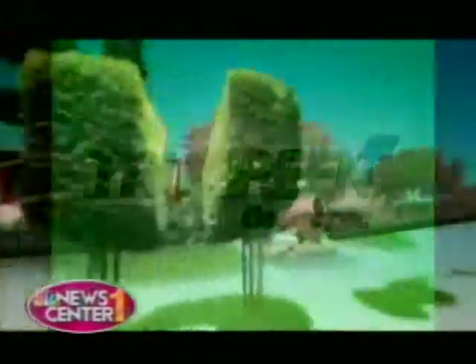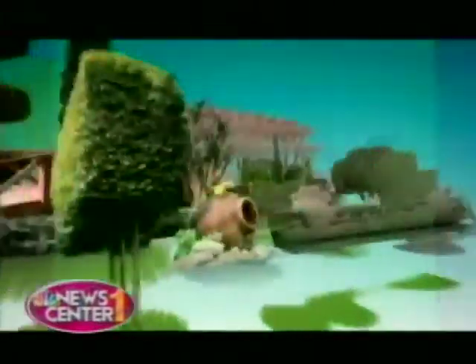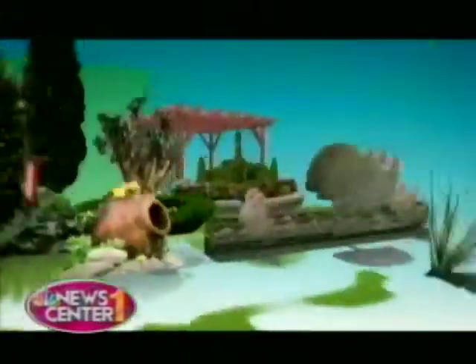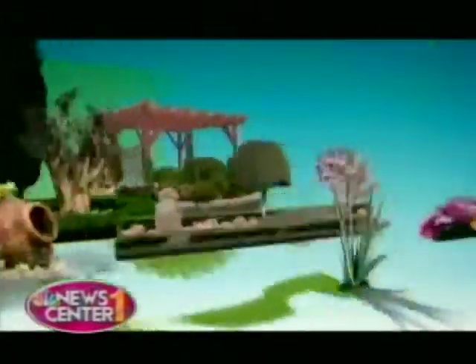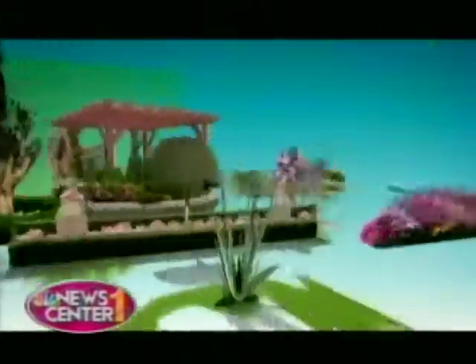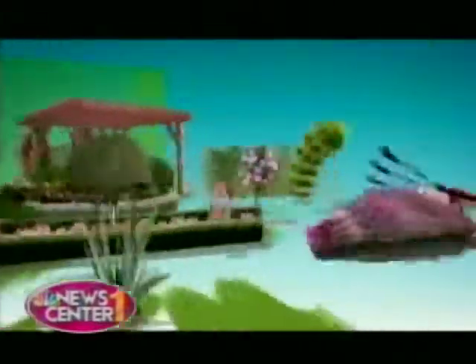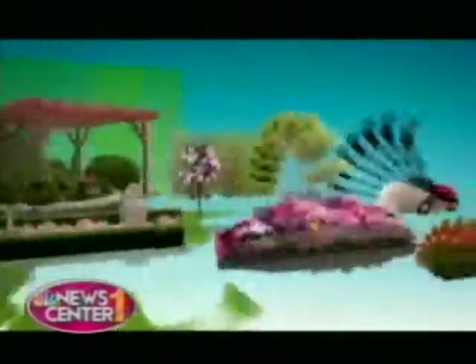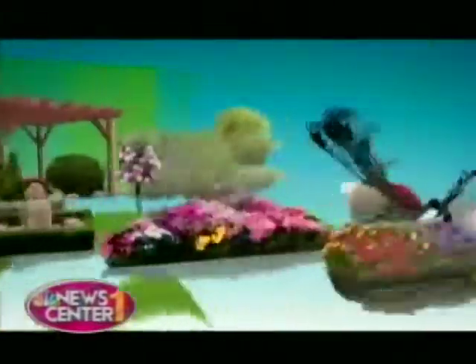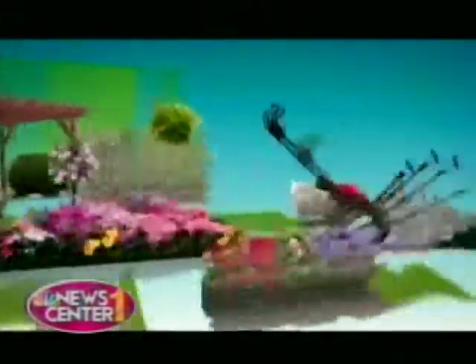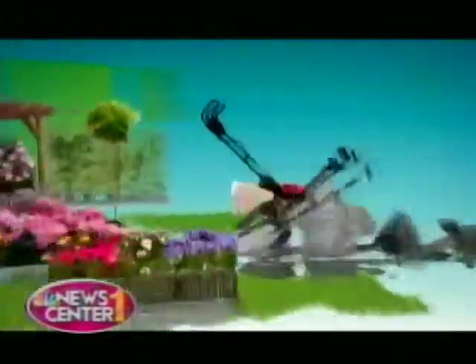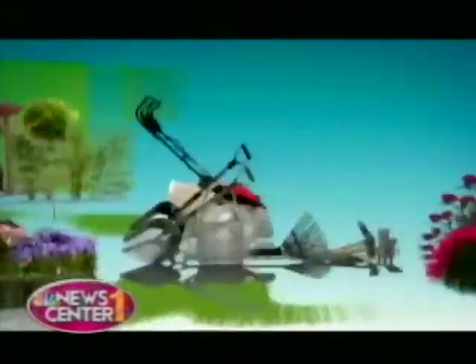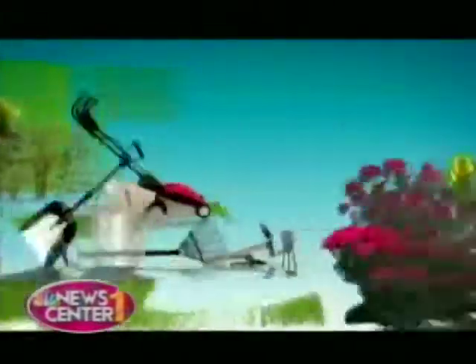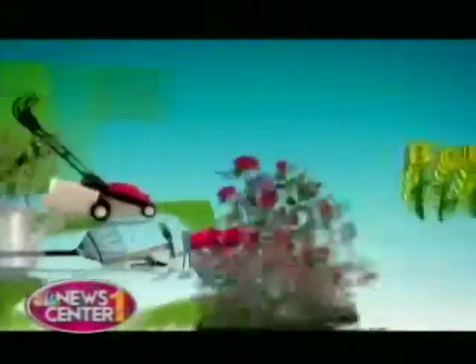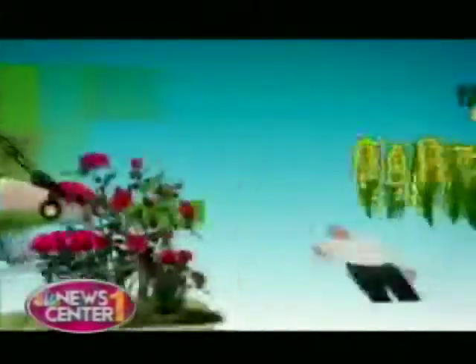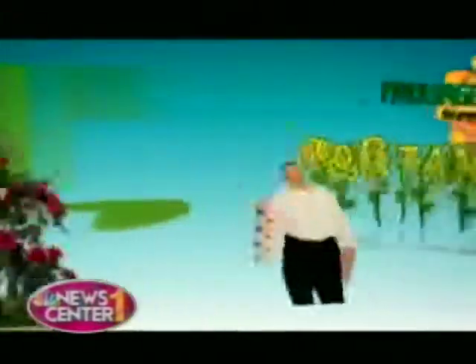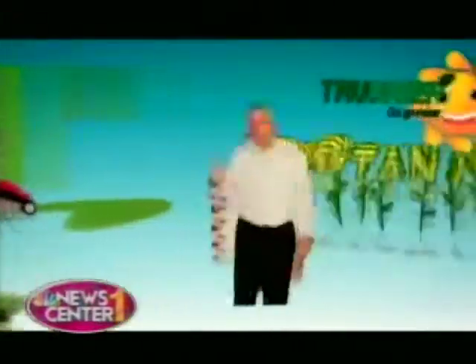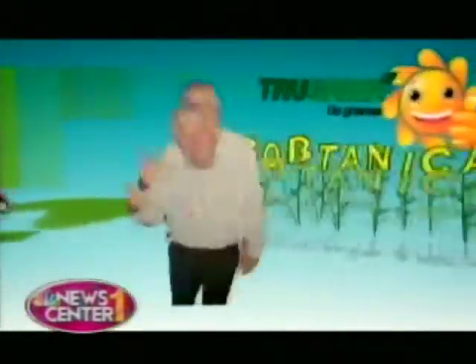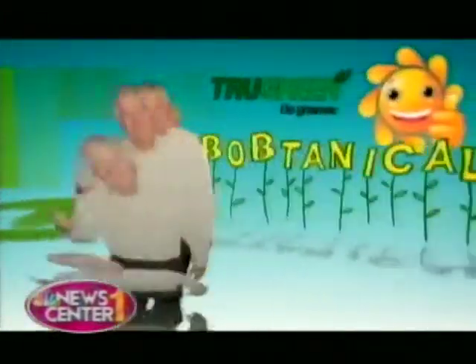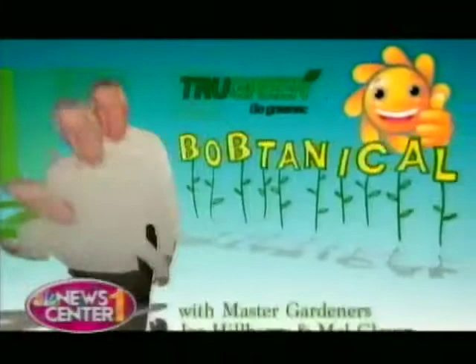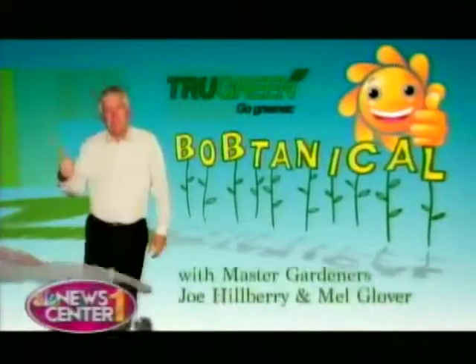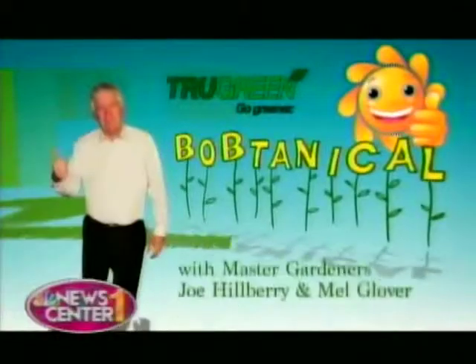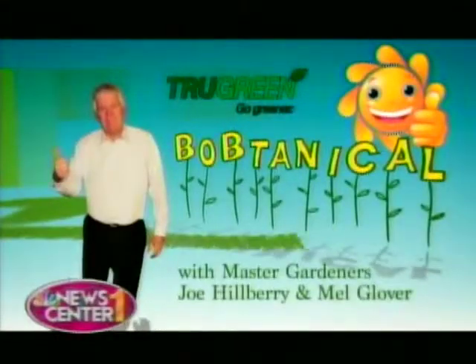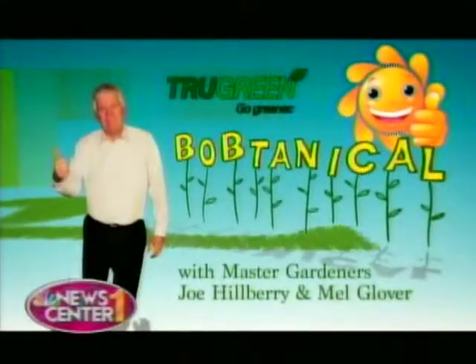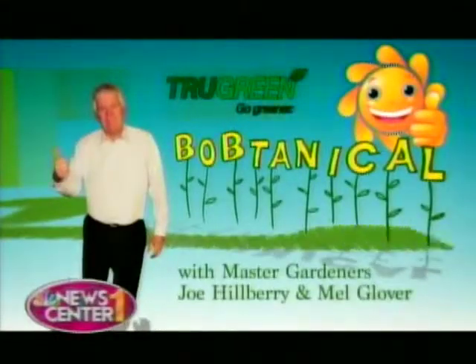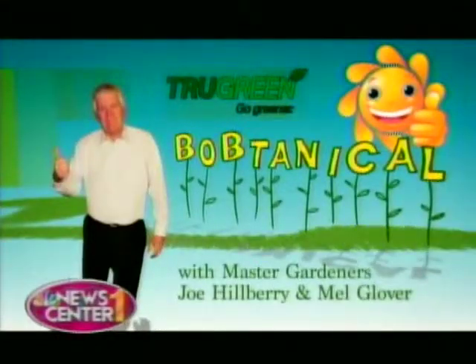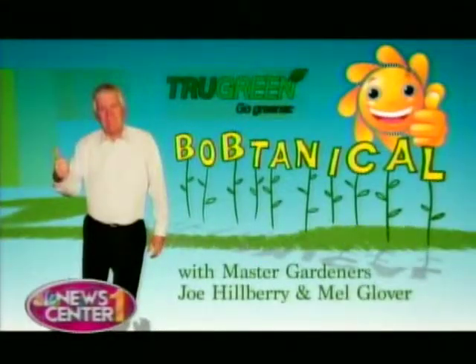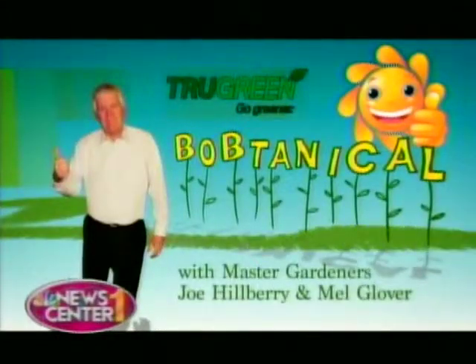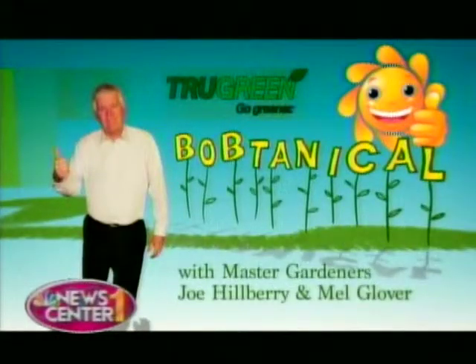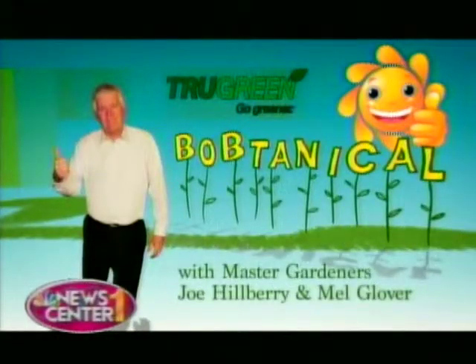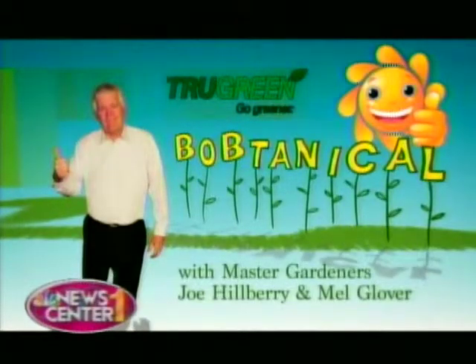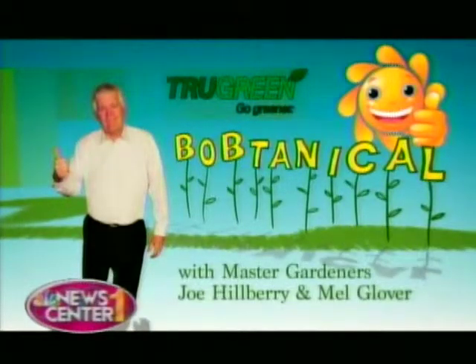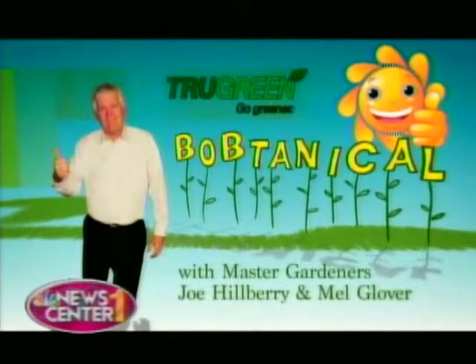For all your lawn, tree, and shrub care, along with pine beetle protection, think True Green this spring.